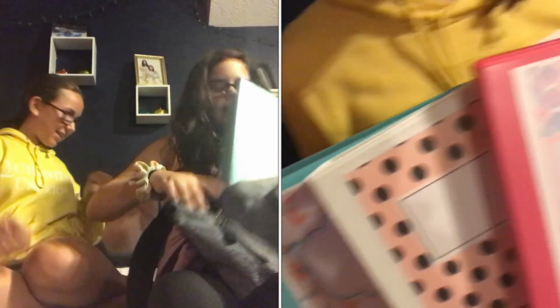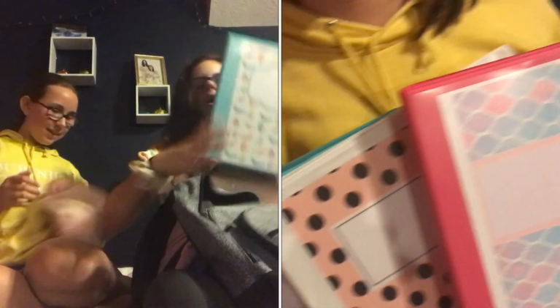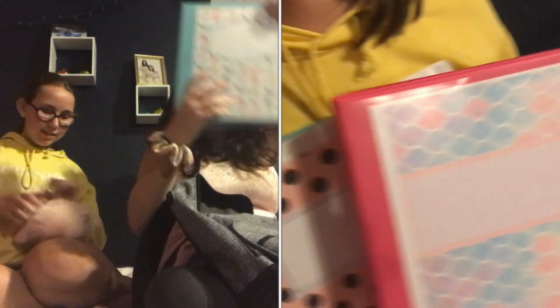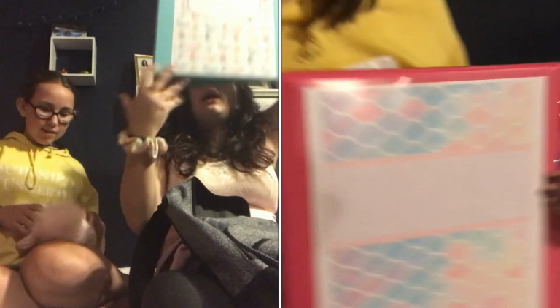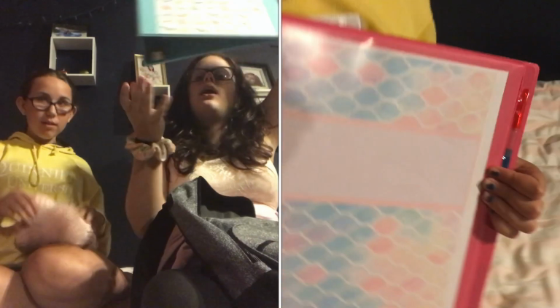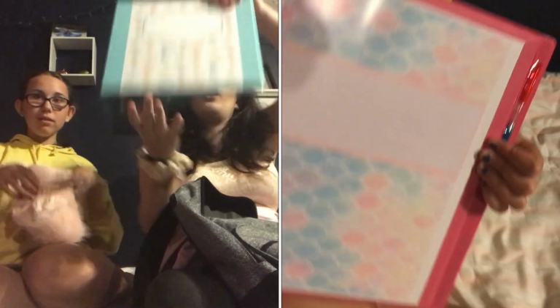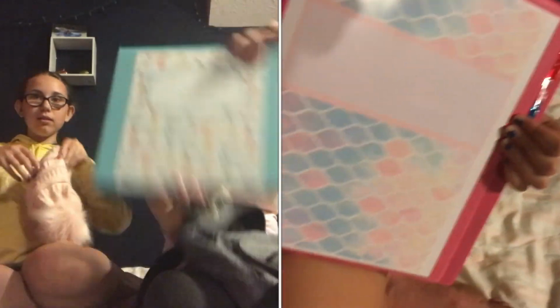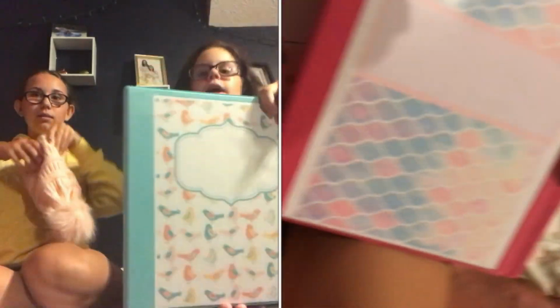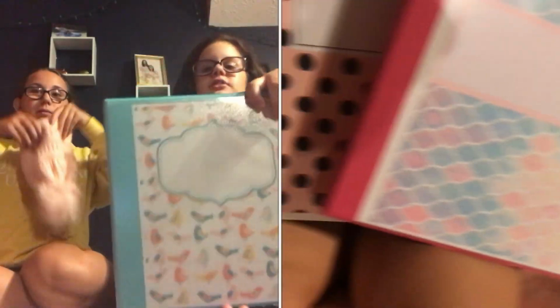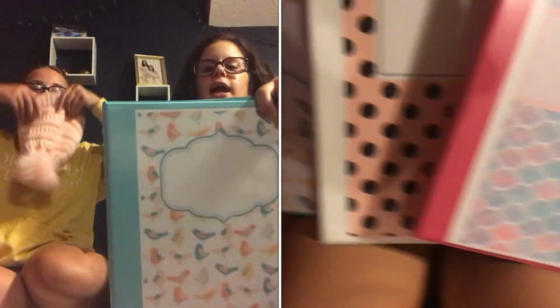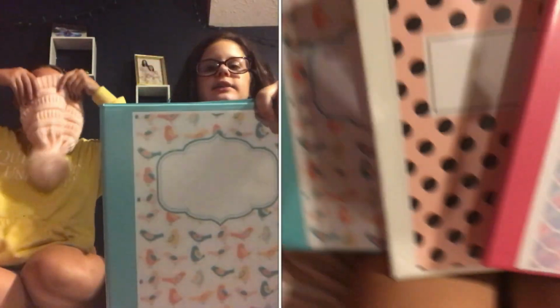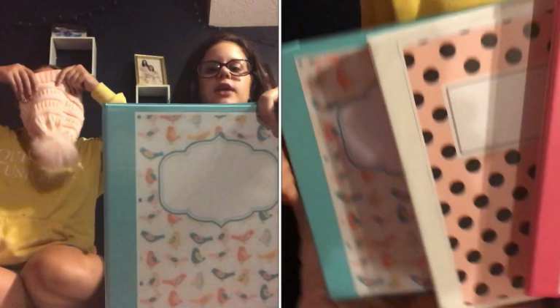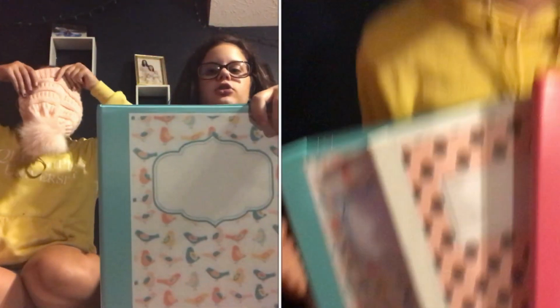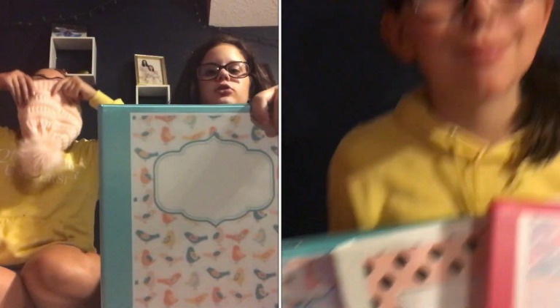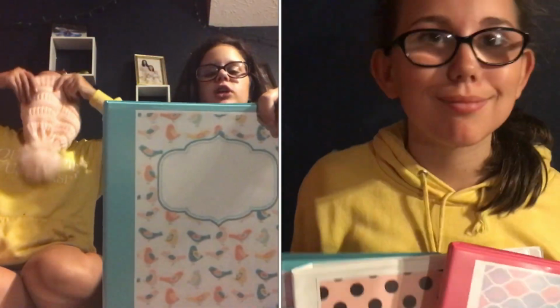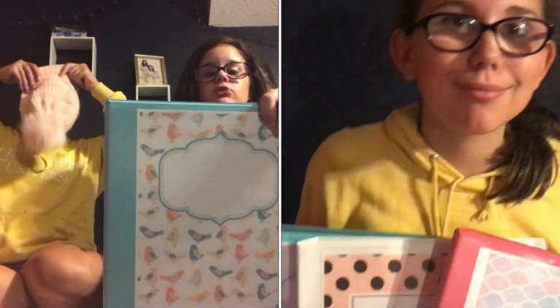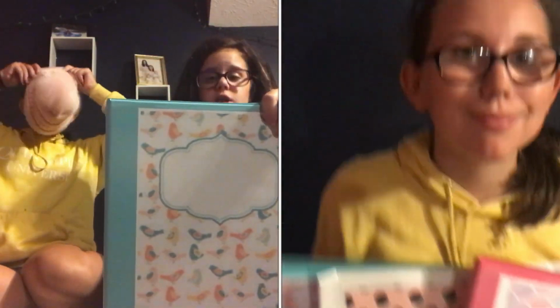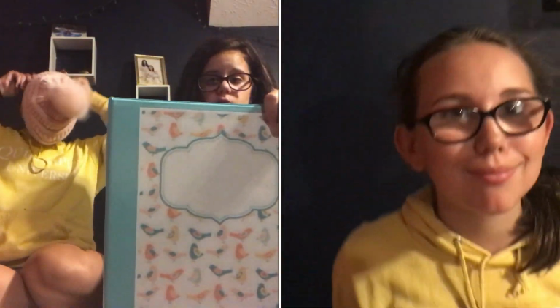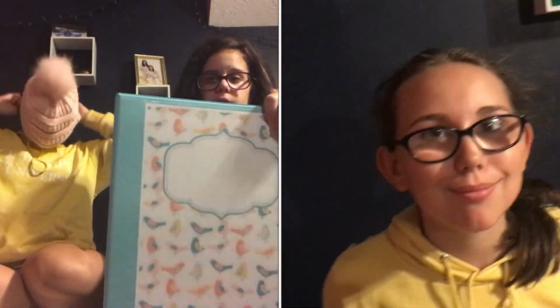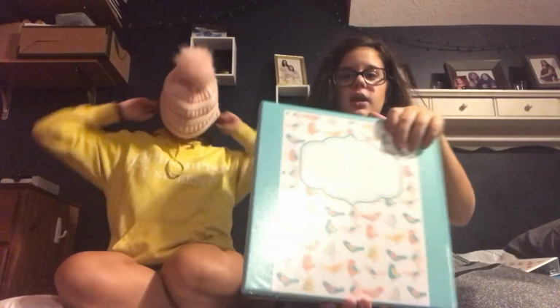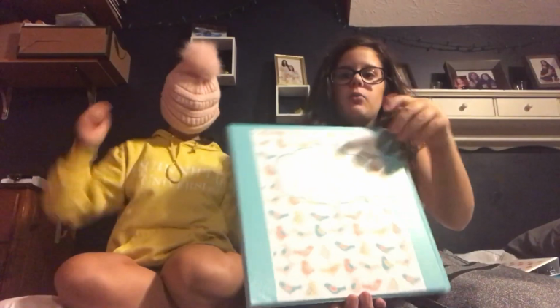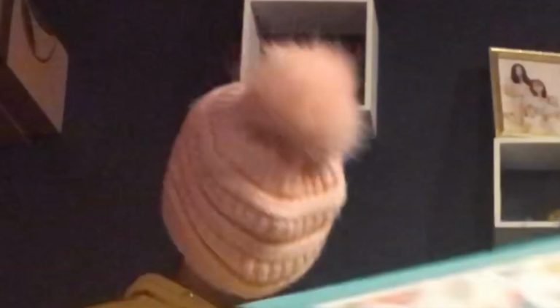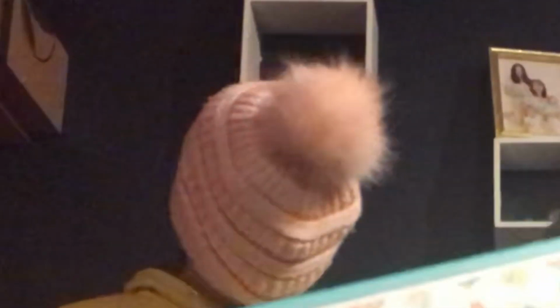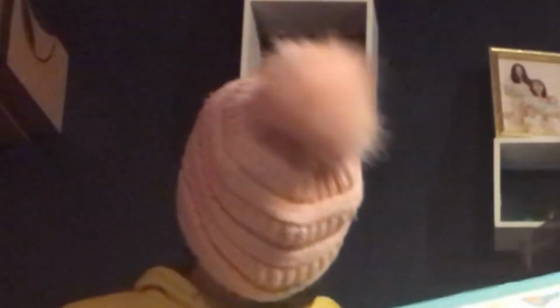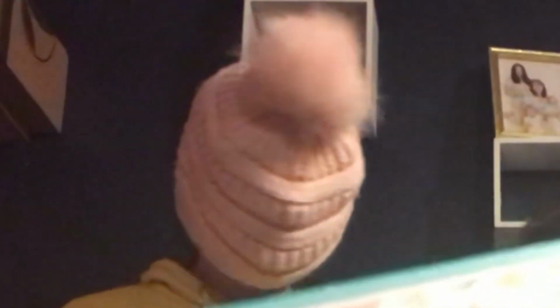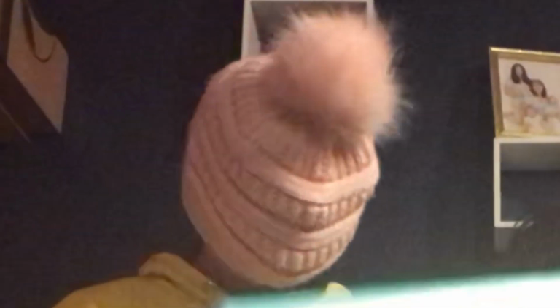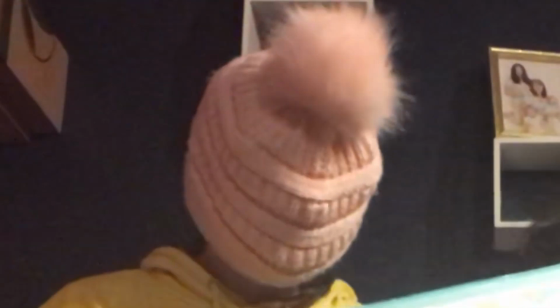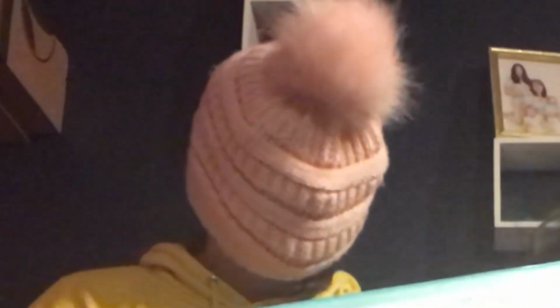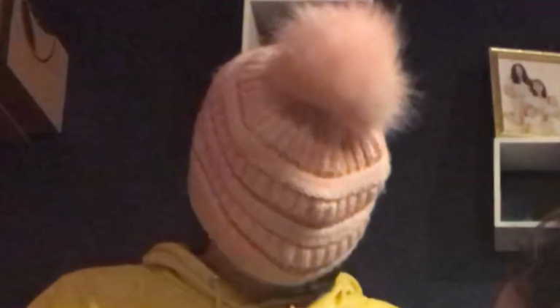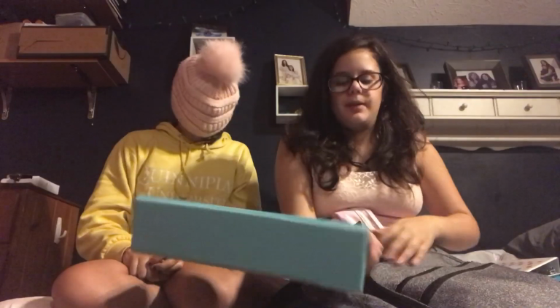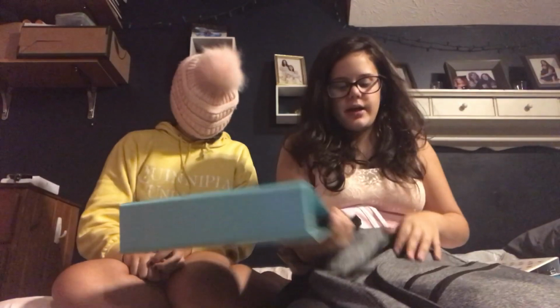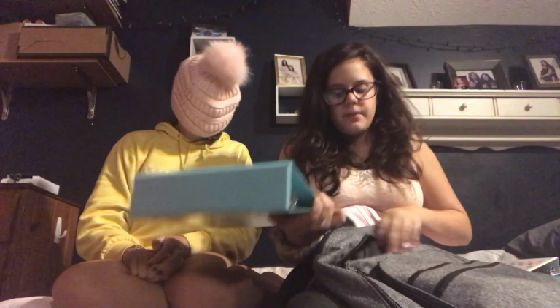And then a big two-subject notebook with birds on it and a little label I put there.